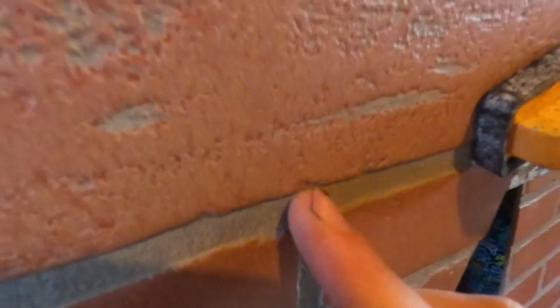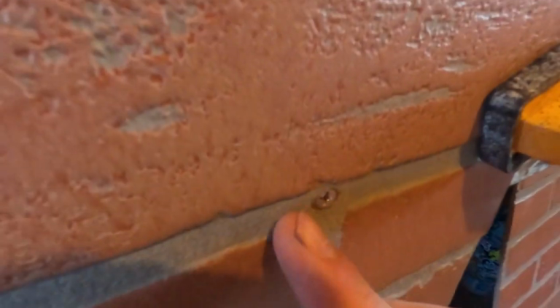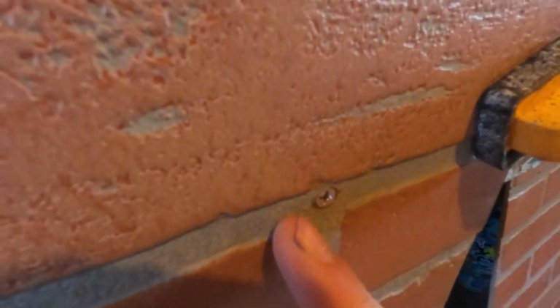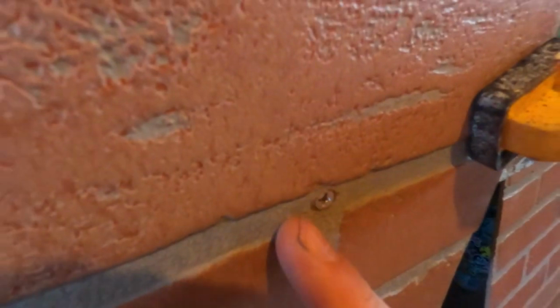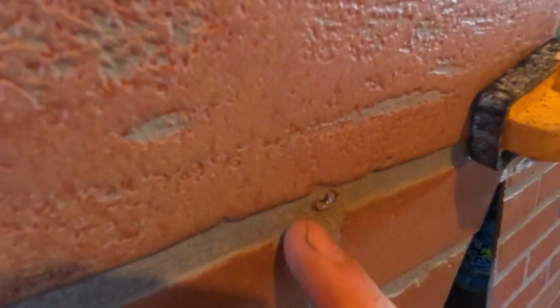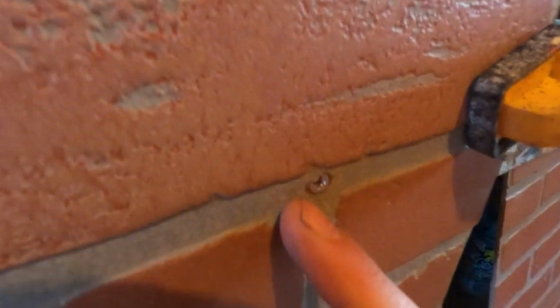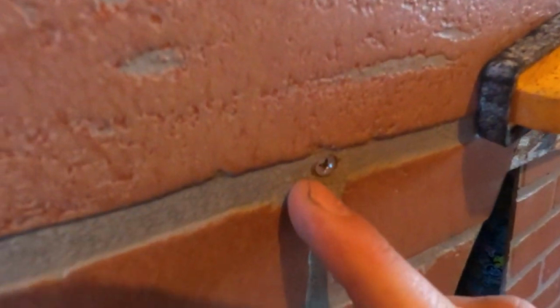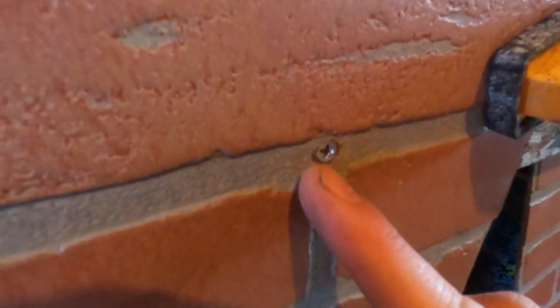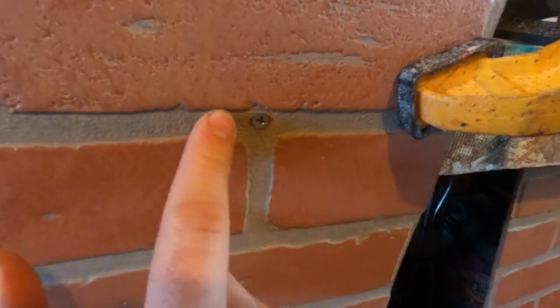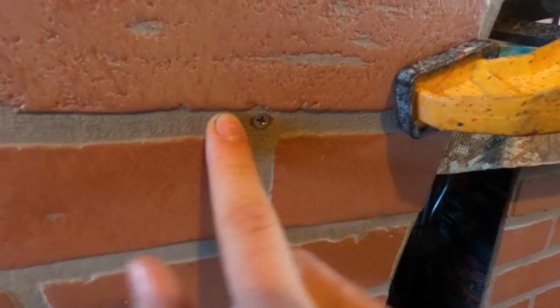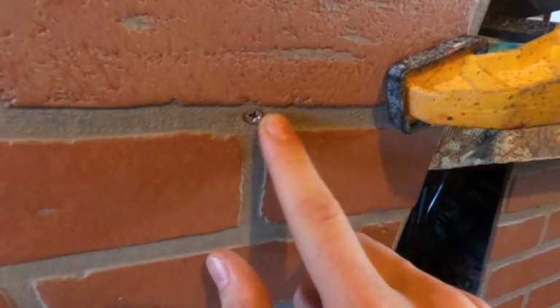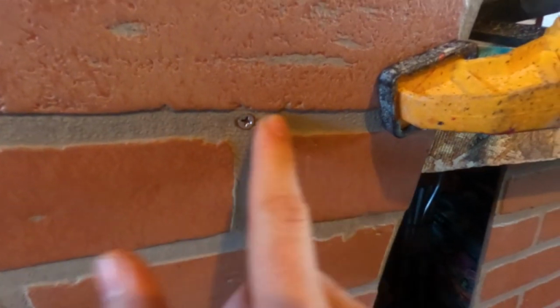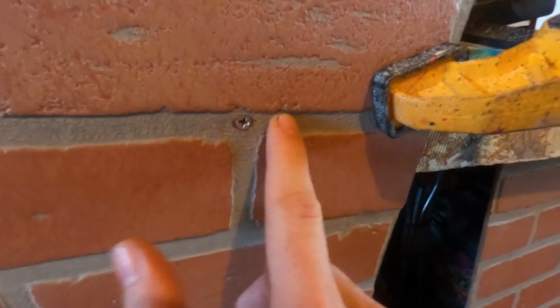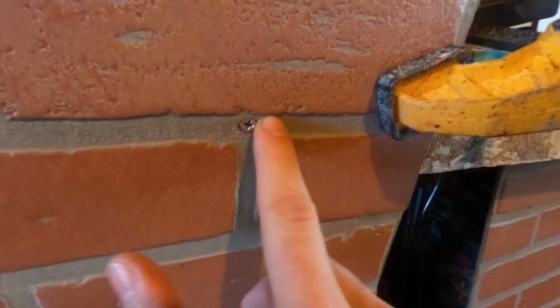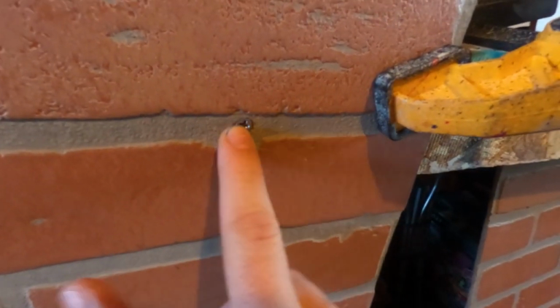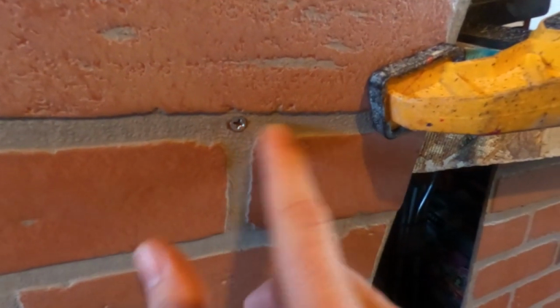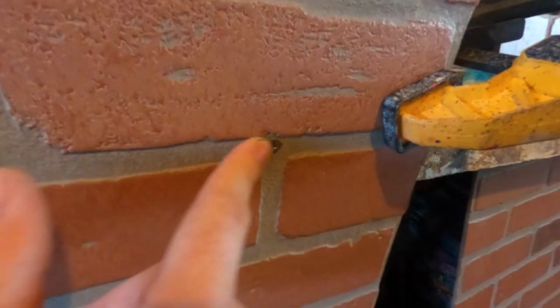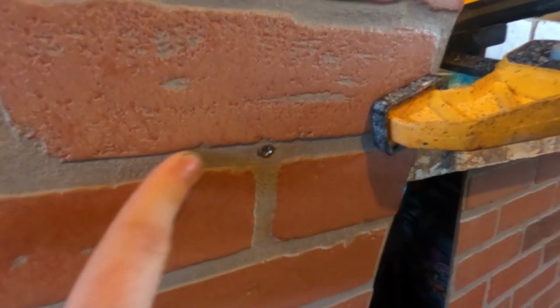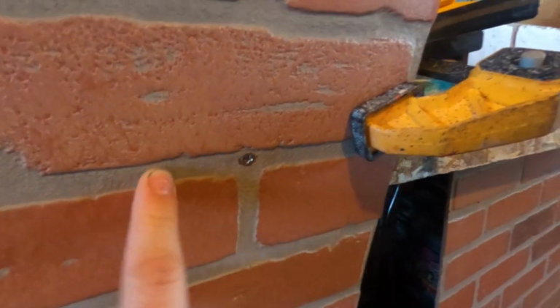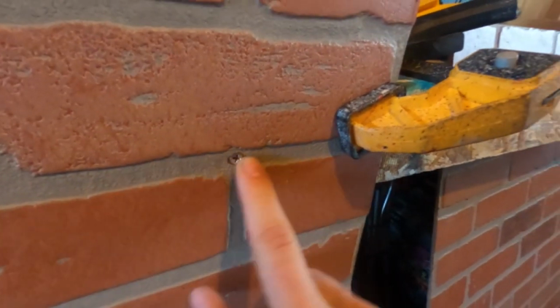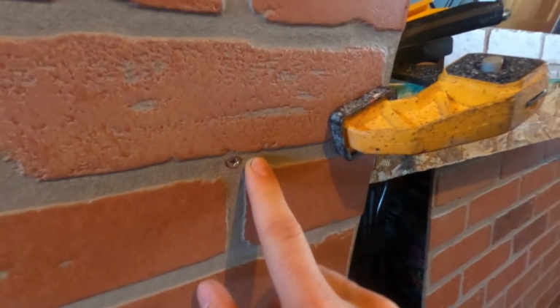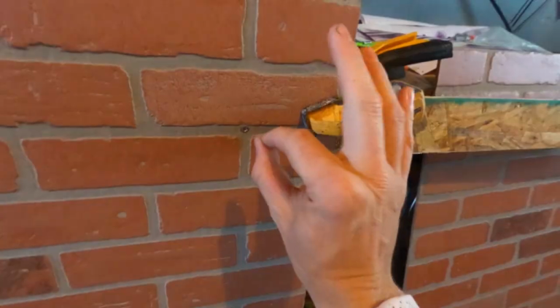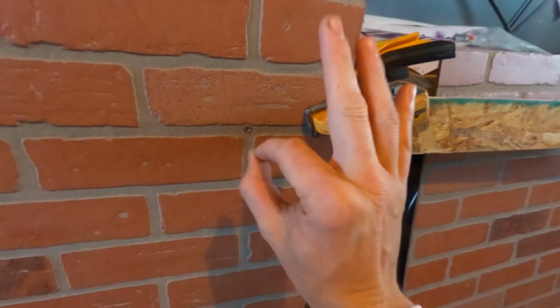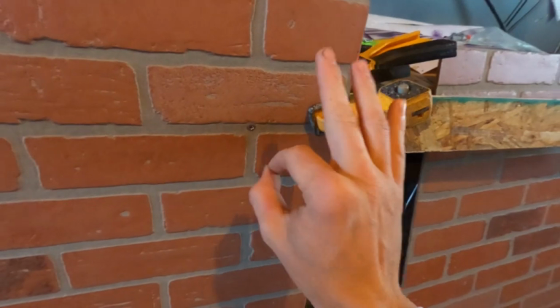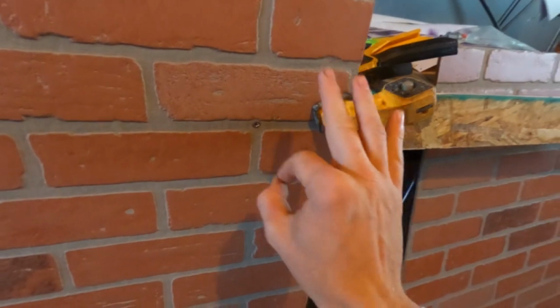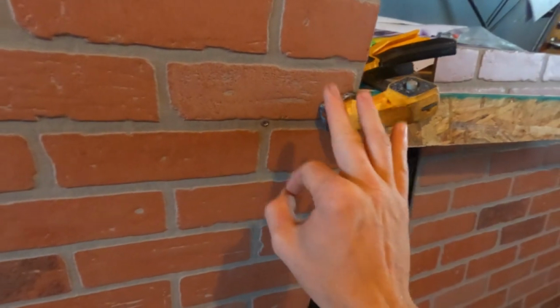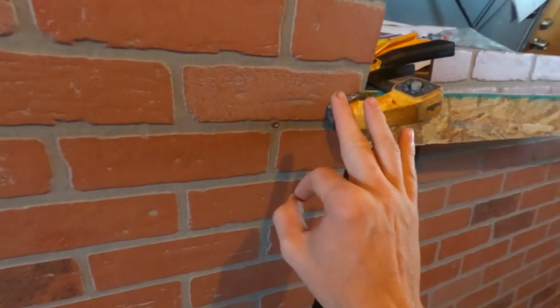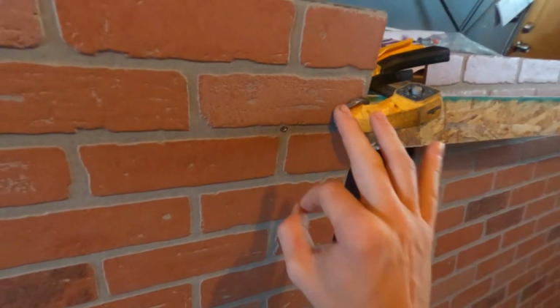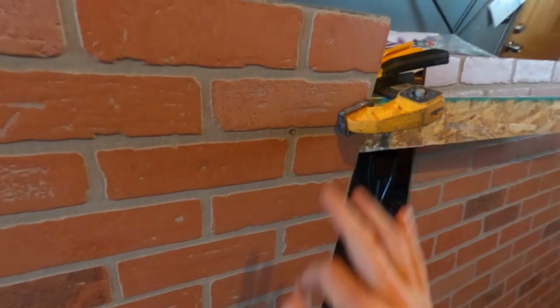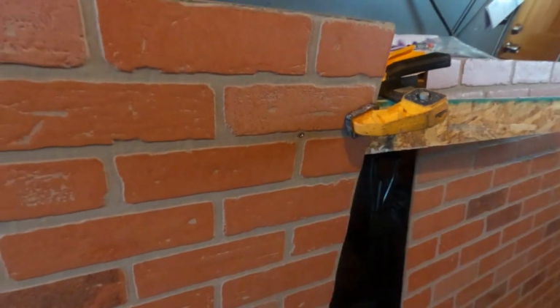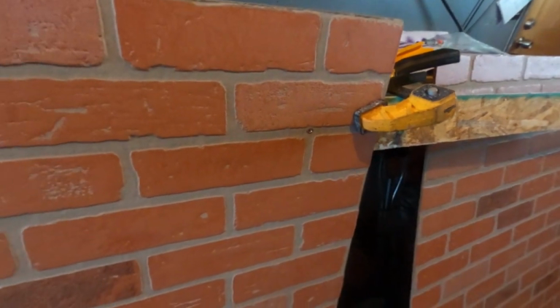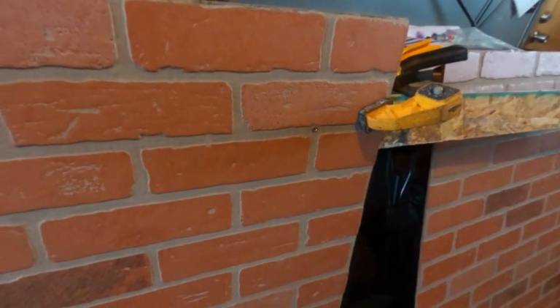I was trimming that back with a knife so we can putty over top of this and repaint our grout there, so there's no way to see that screw.